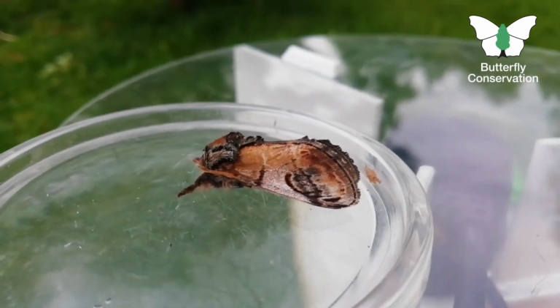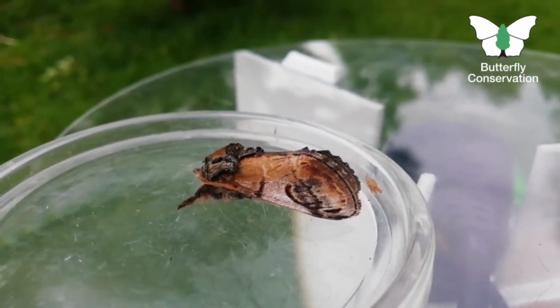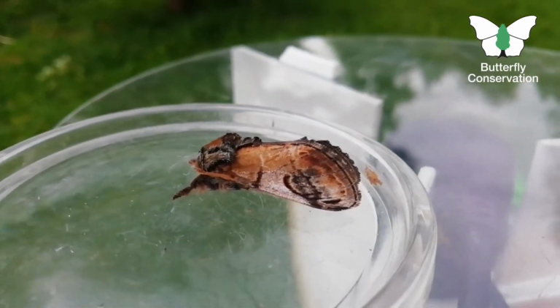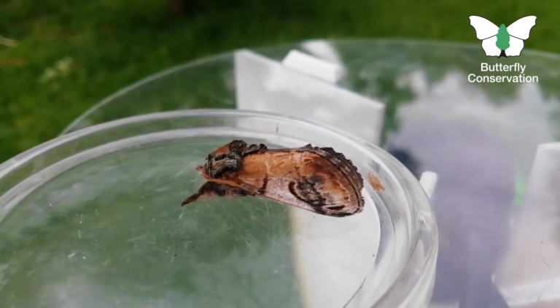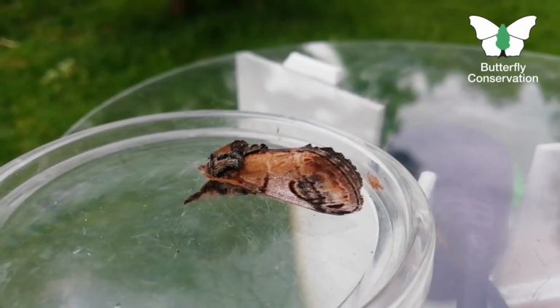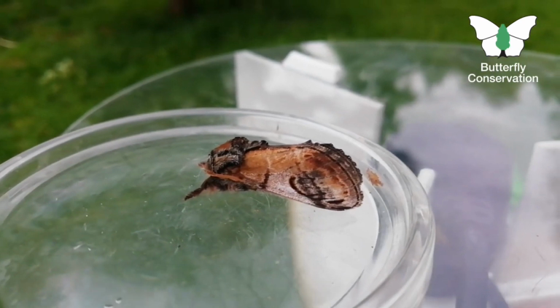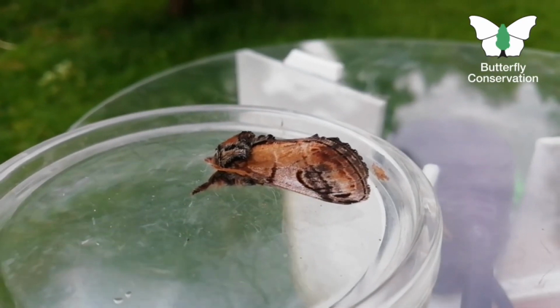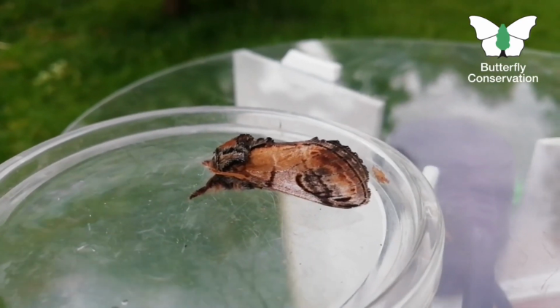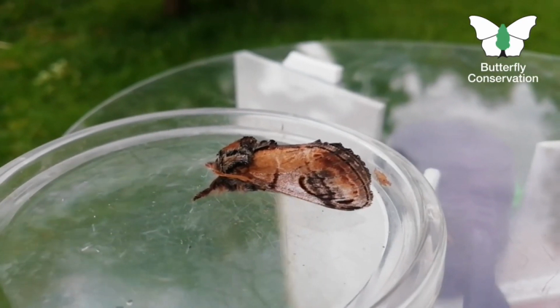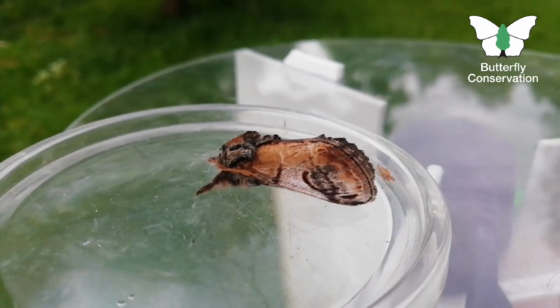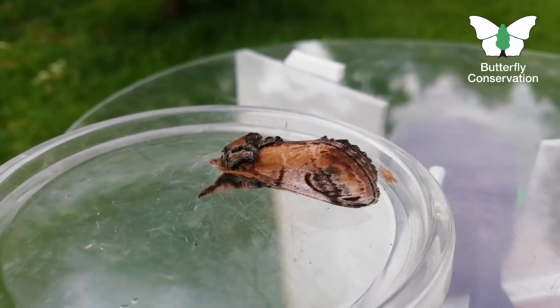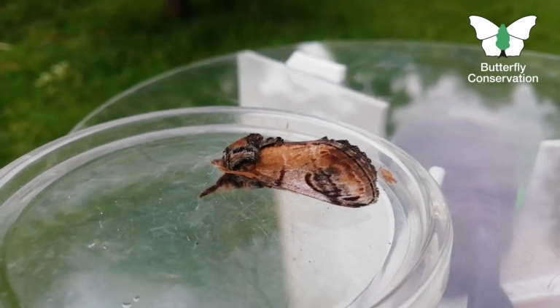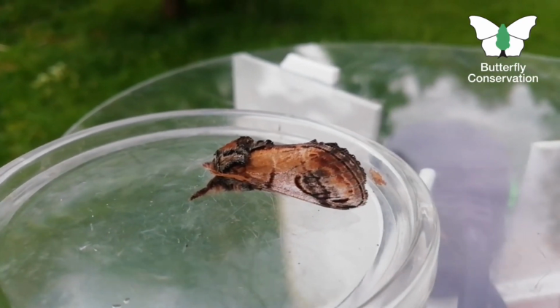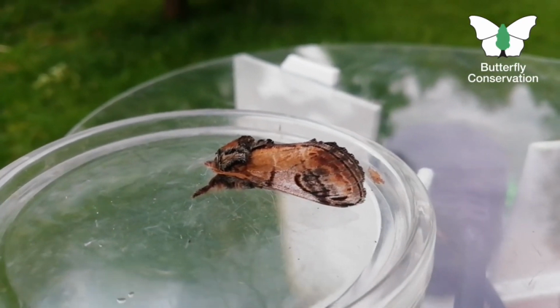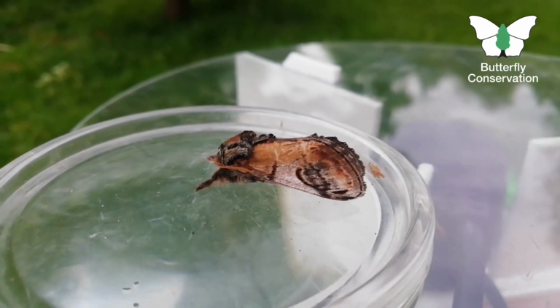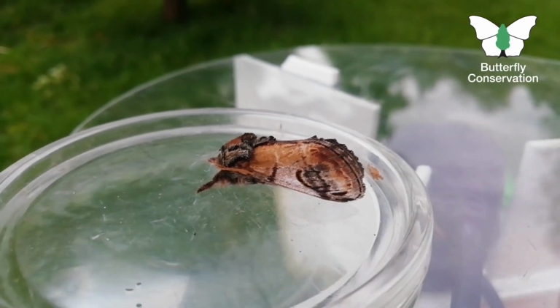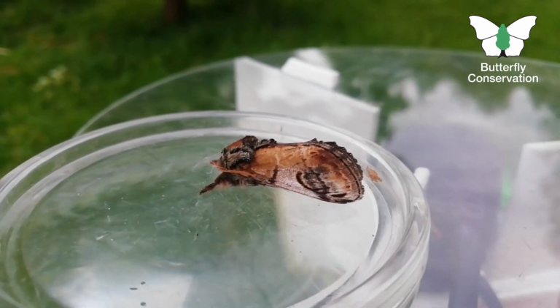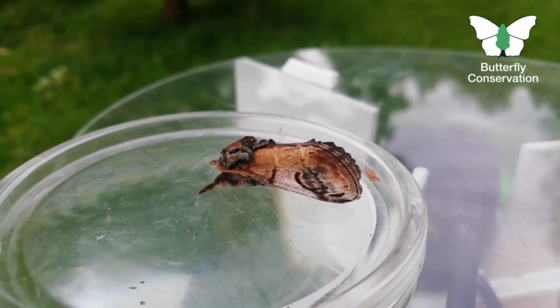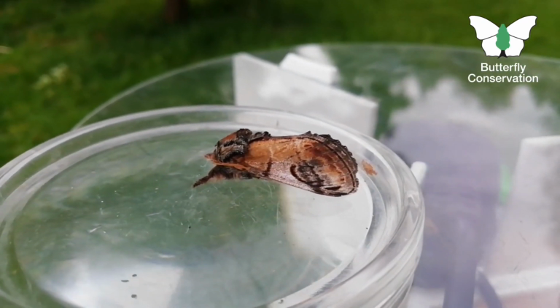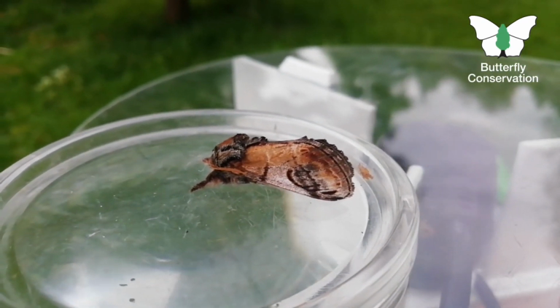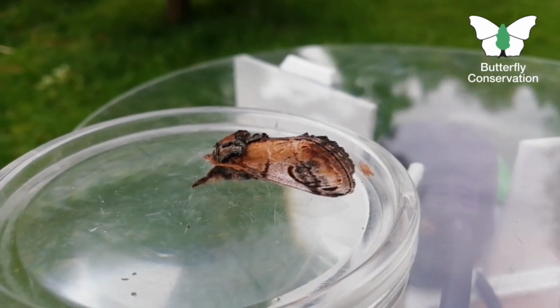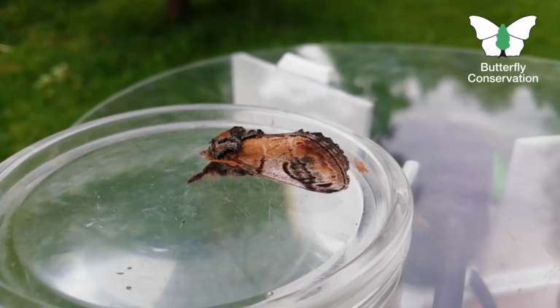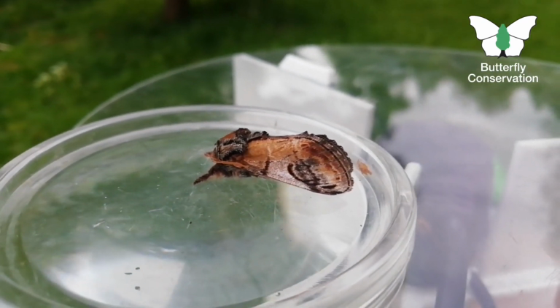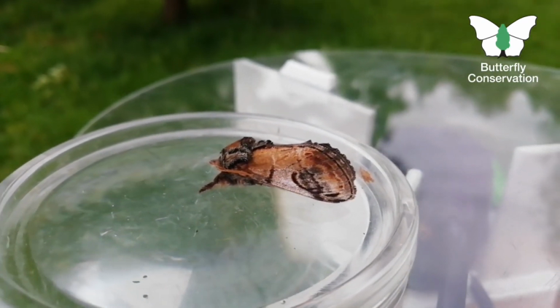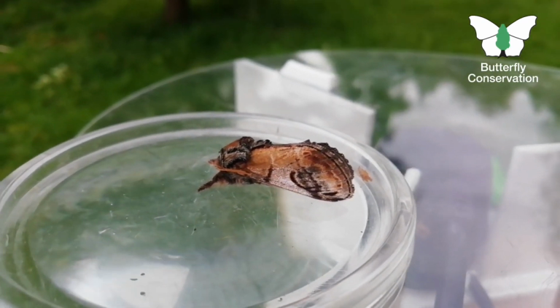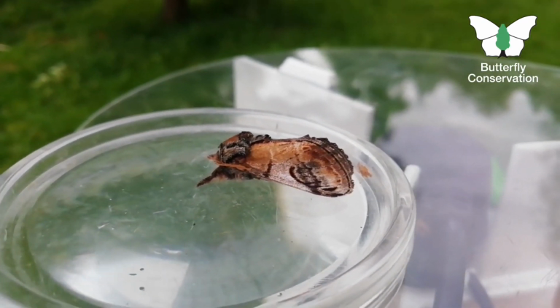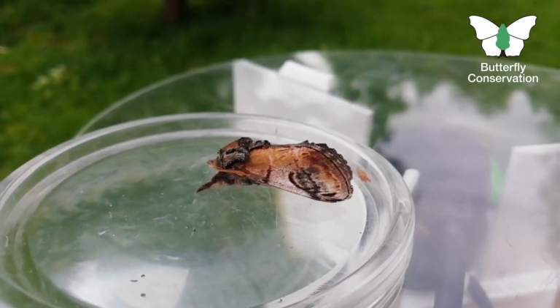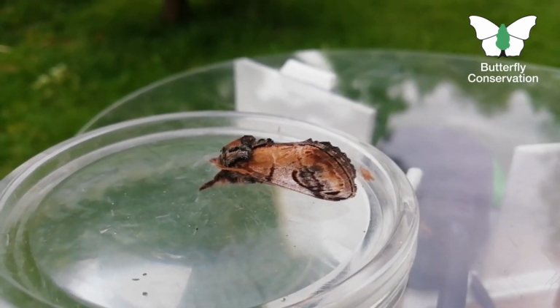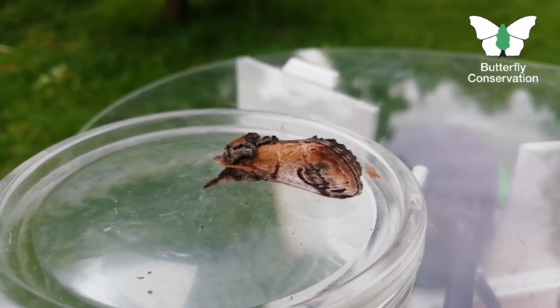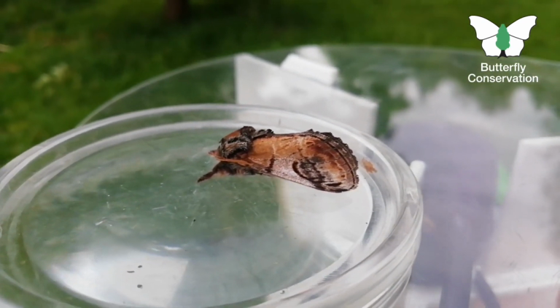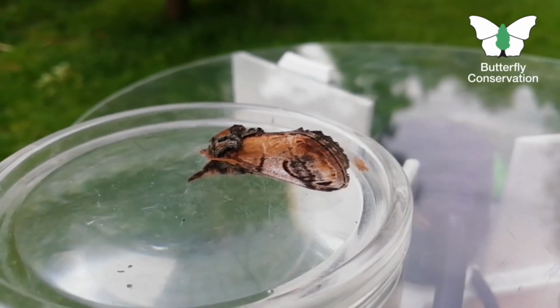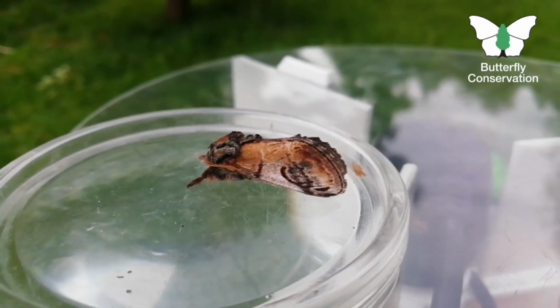One of the really cool things about this moth is that its caterpillars have an amazing shape. They really look contorted and twisted.